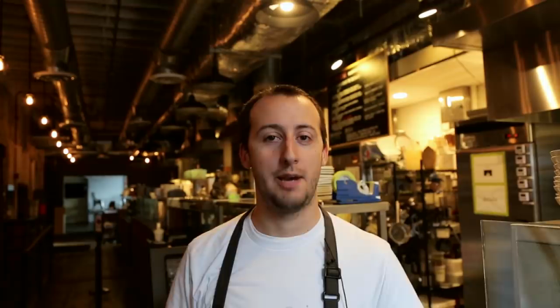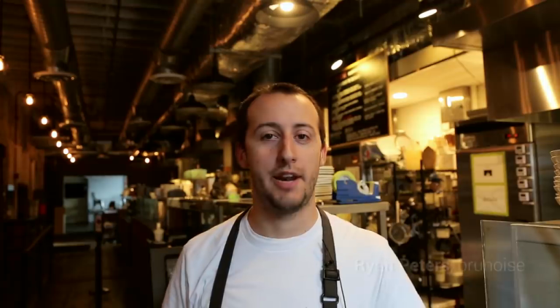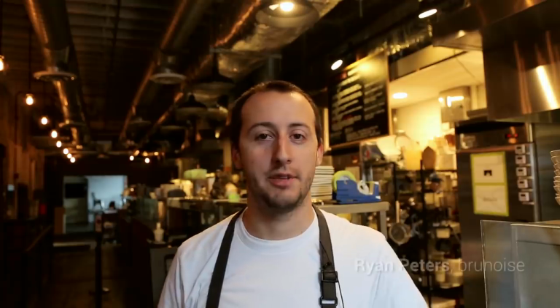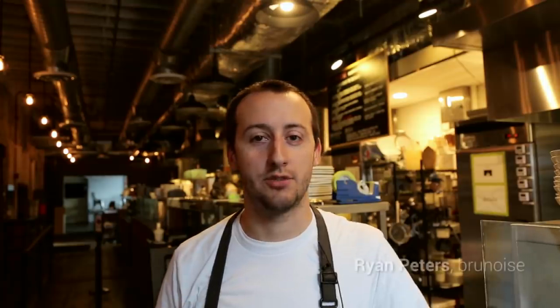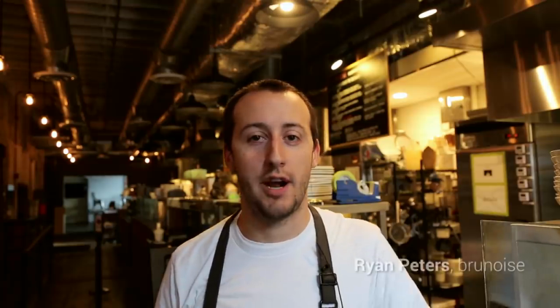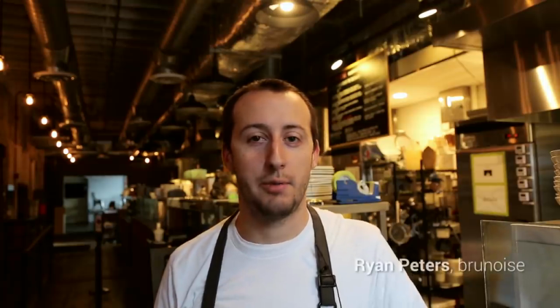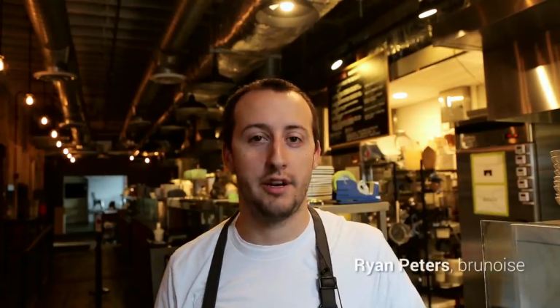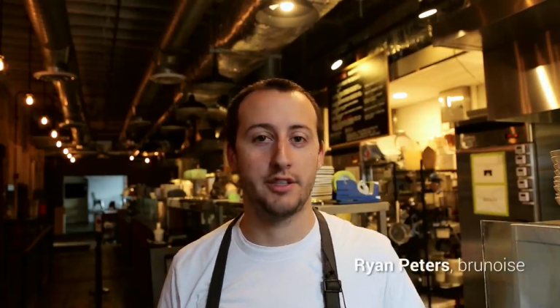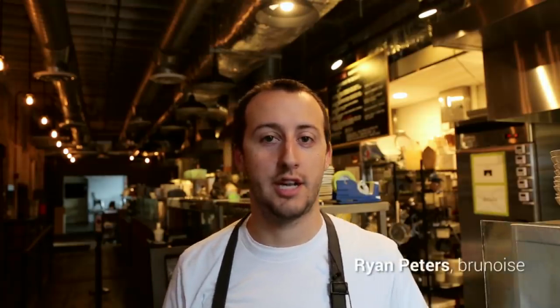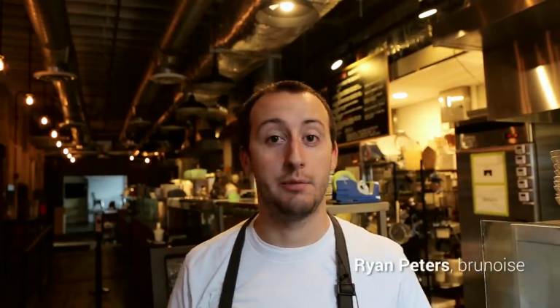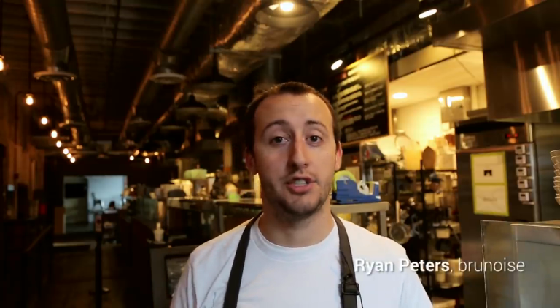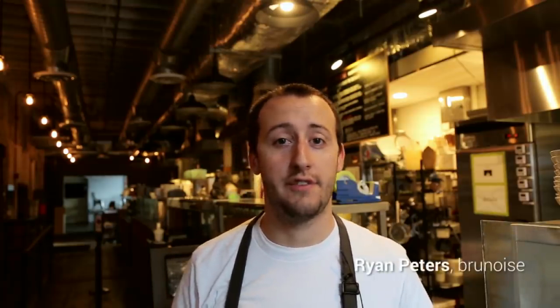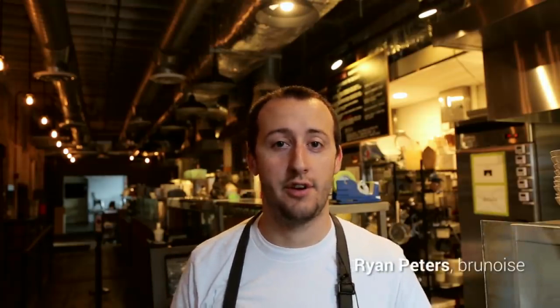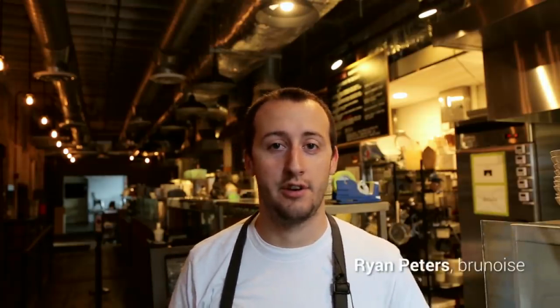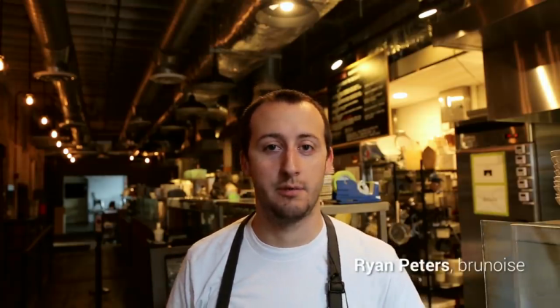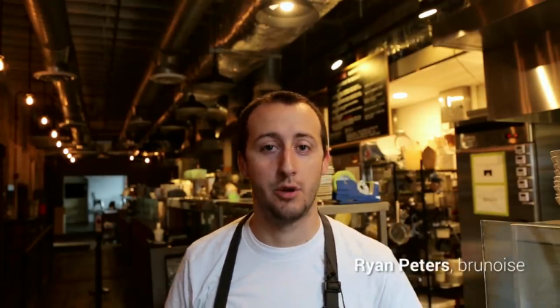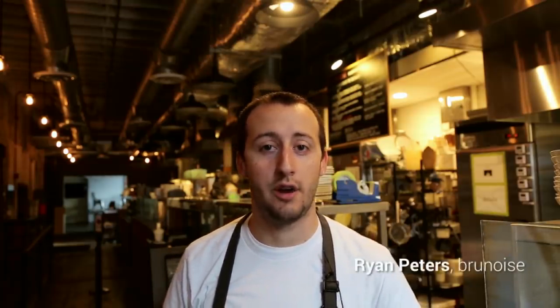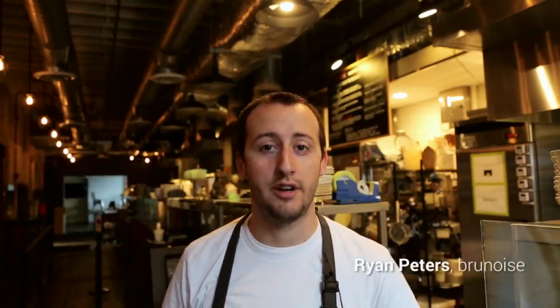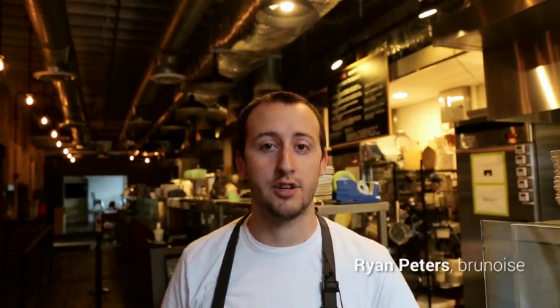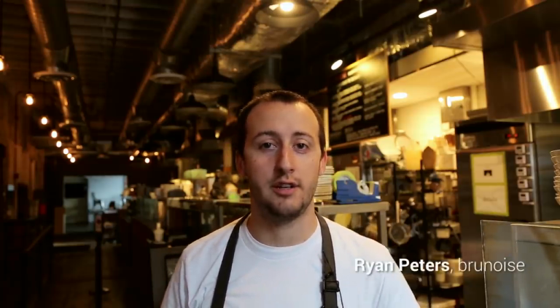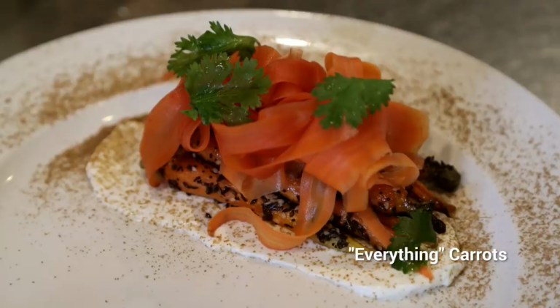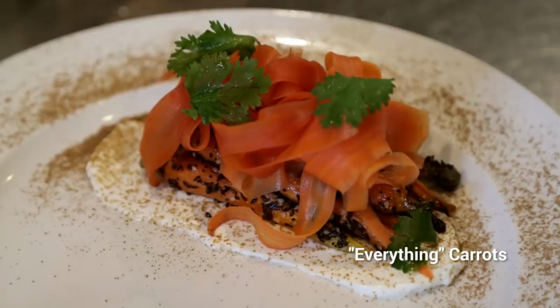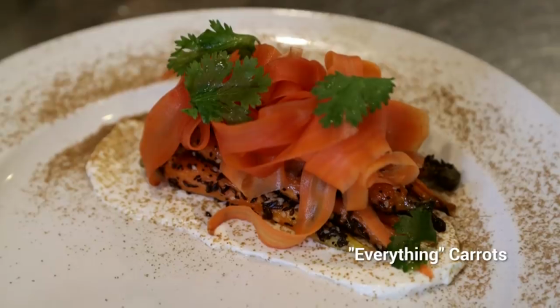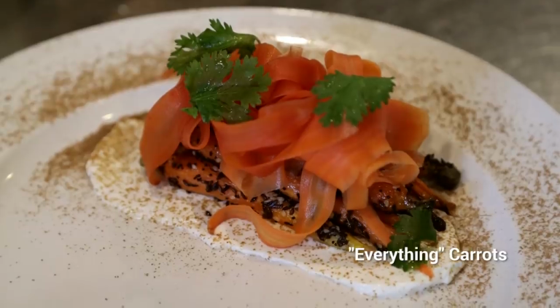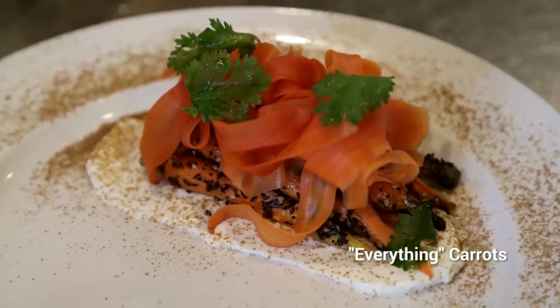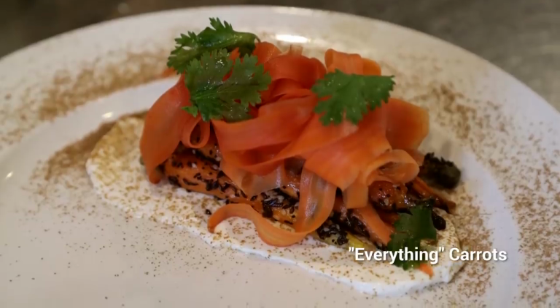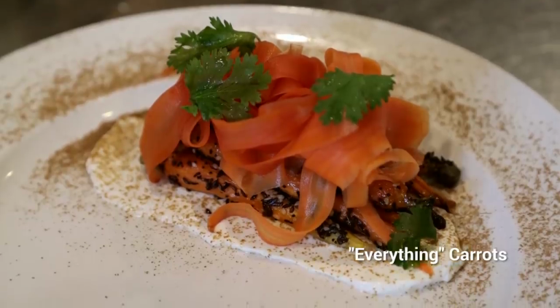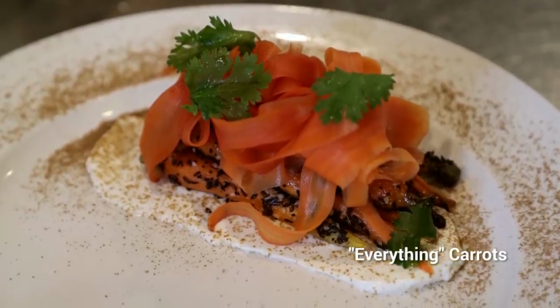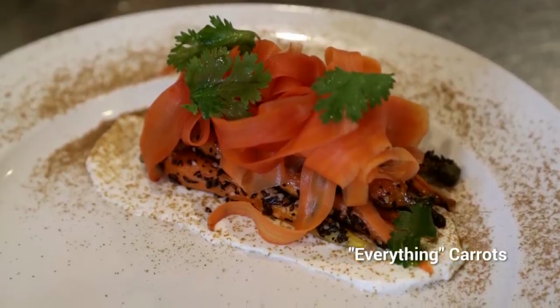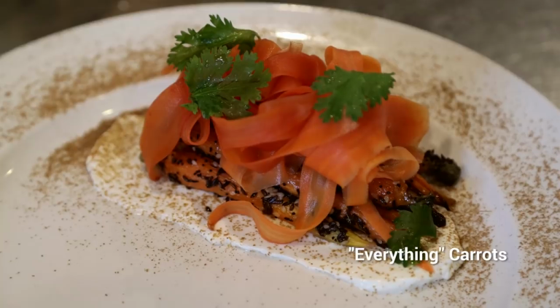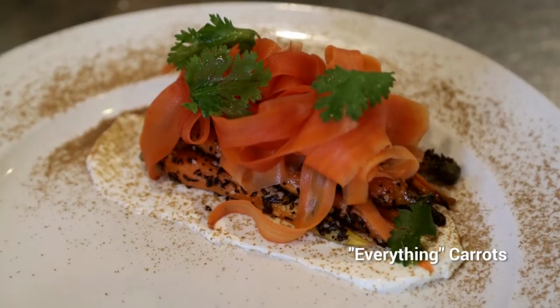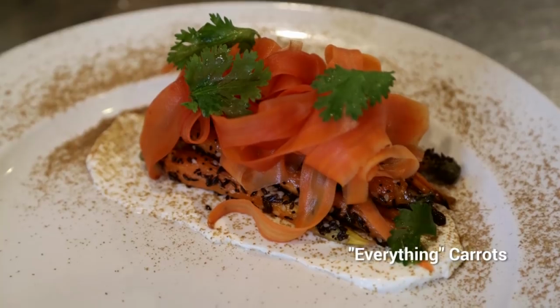Hey, my name is Ryan Peters. I'm the chef and owner of Brumois Restaurant, and today we are doing our everything carrots.